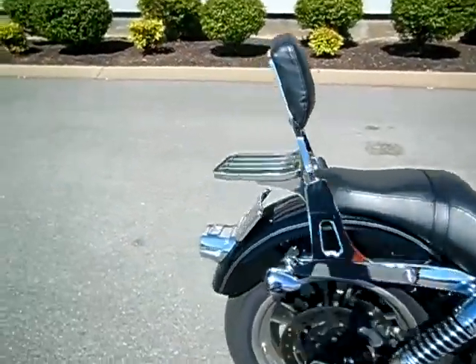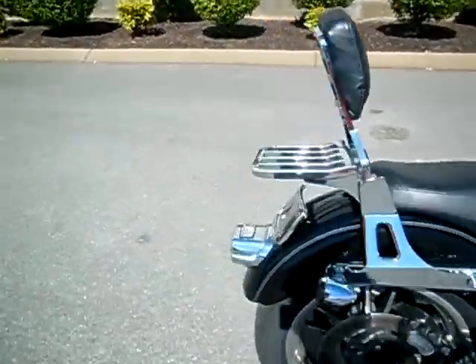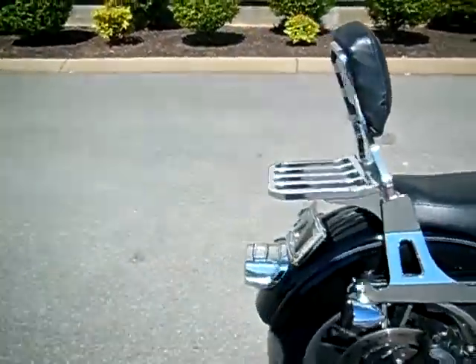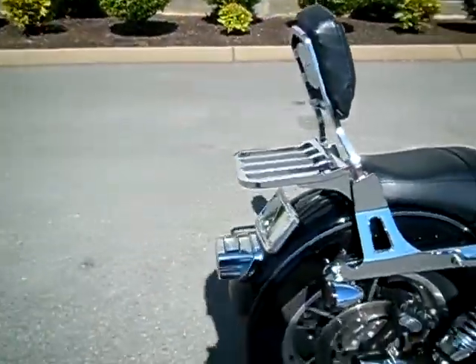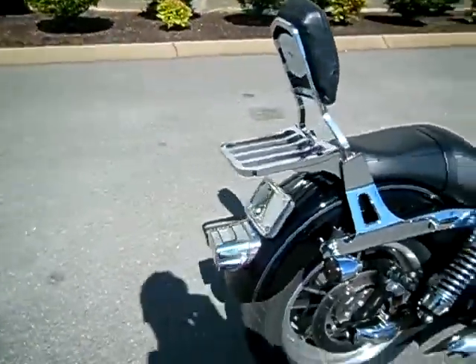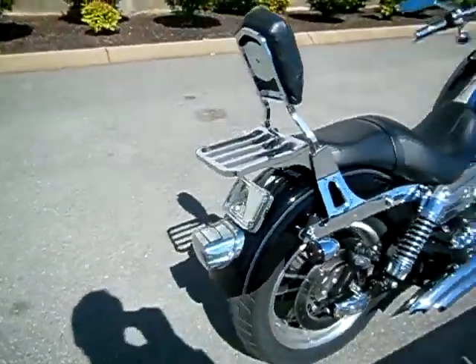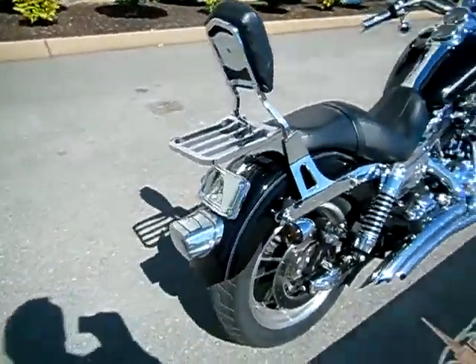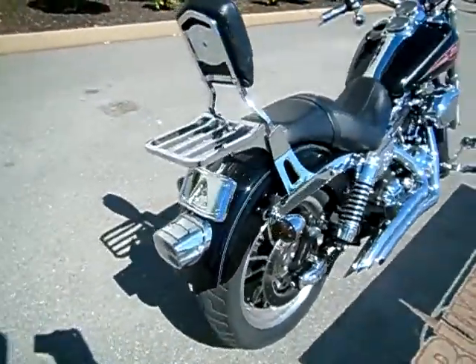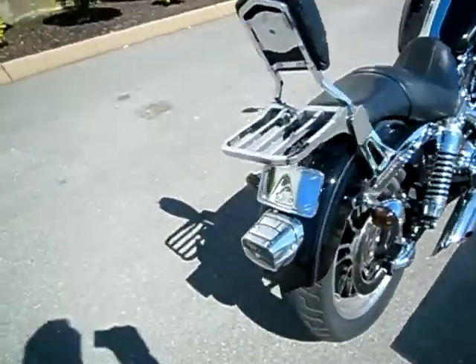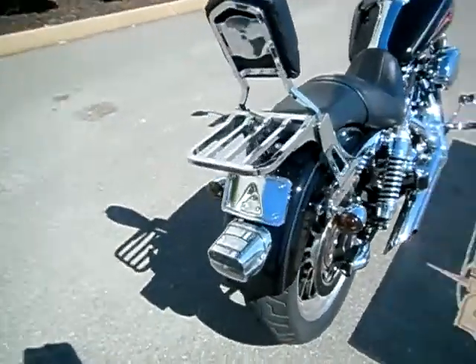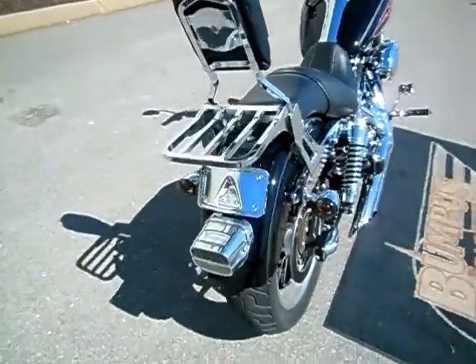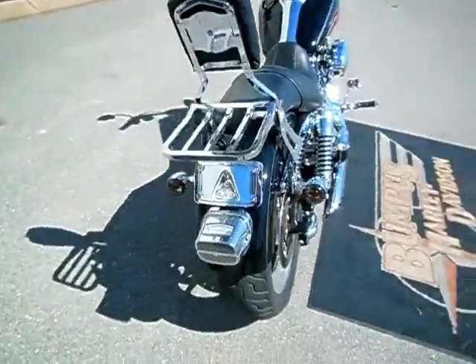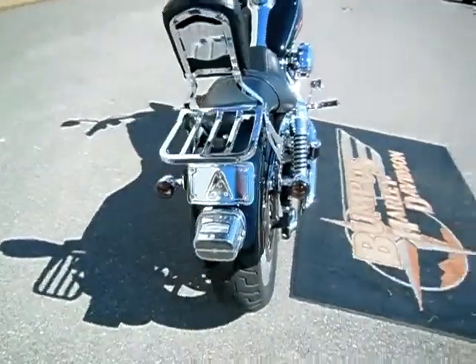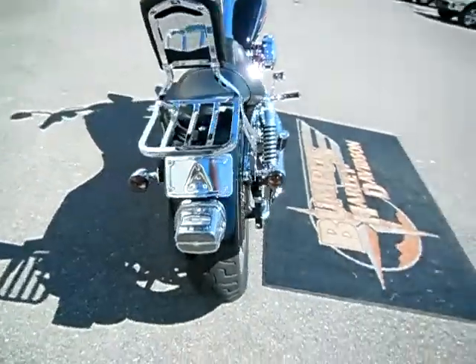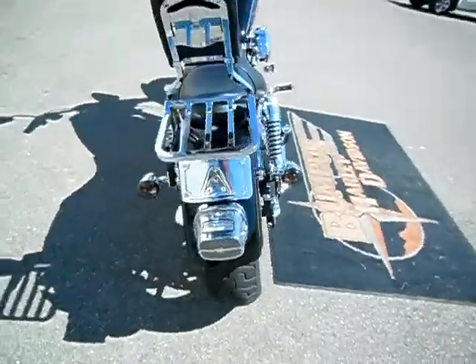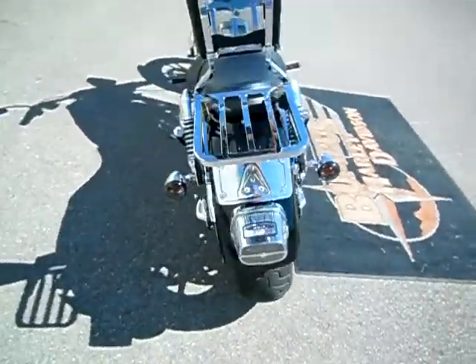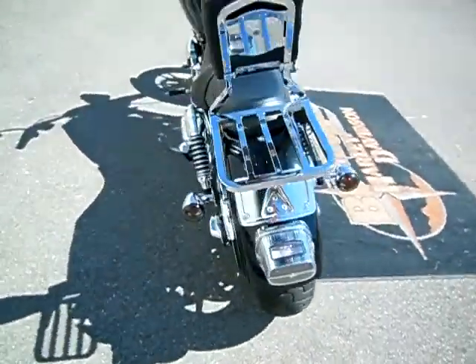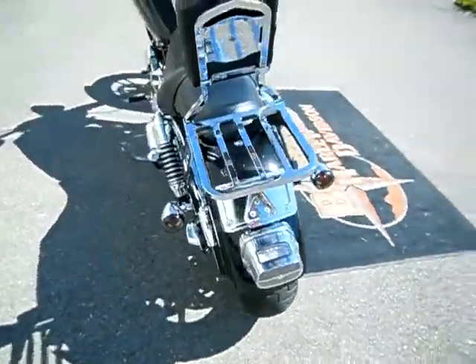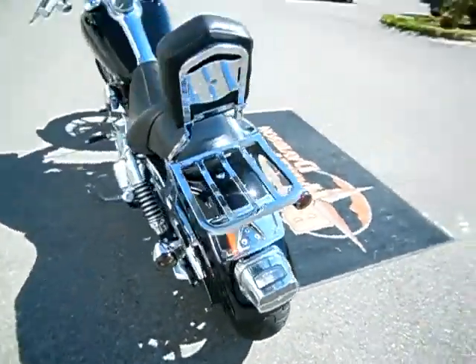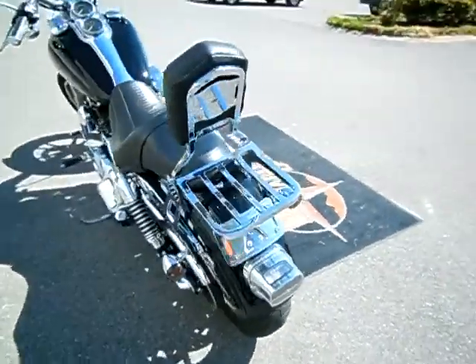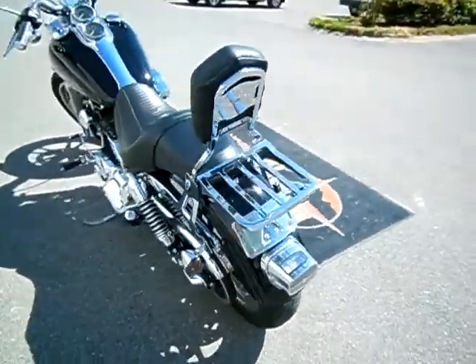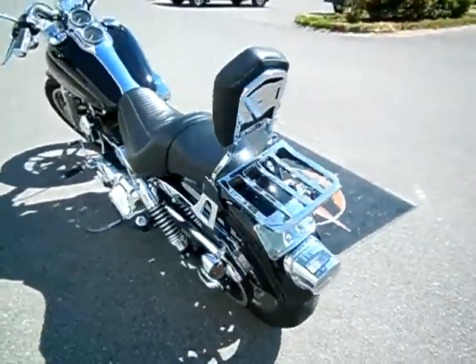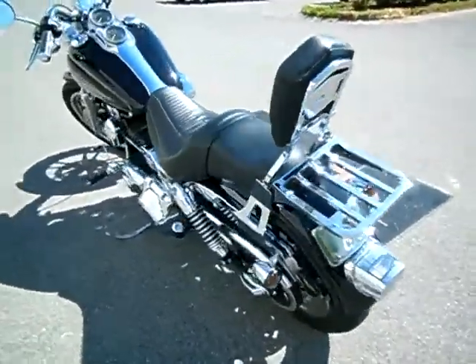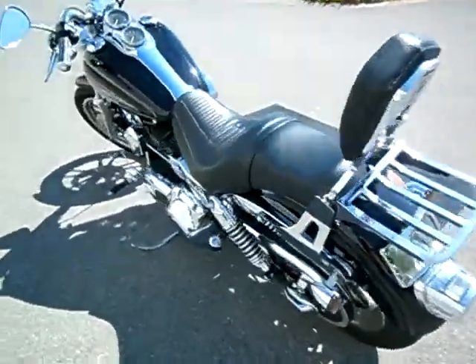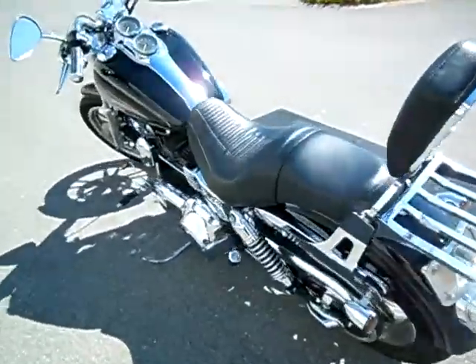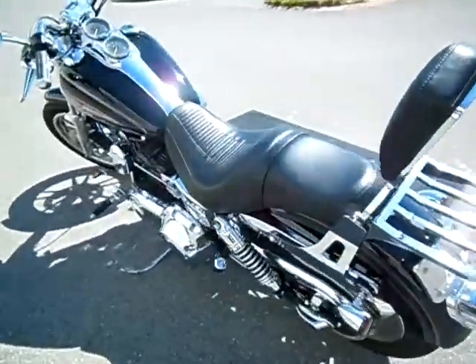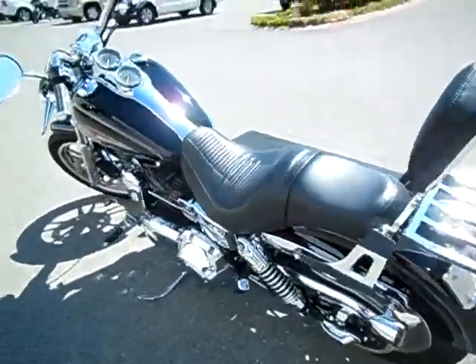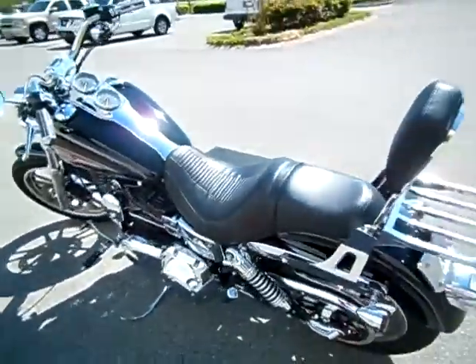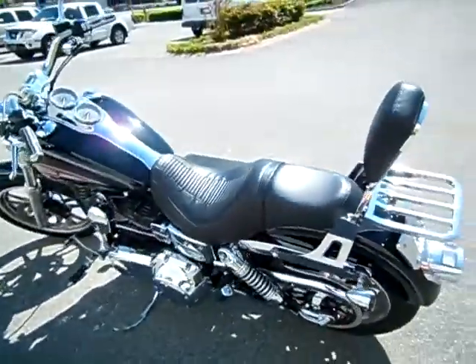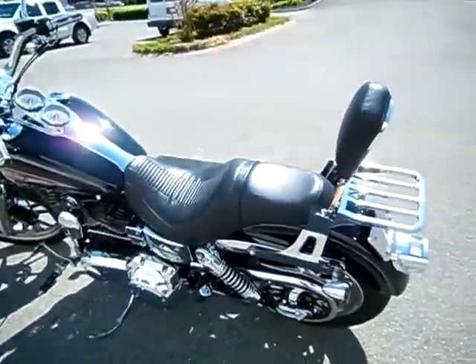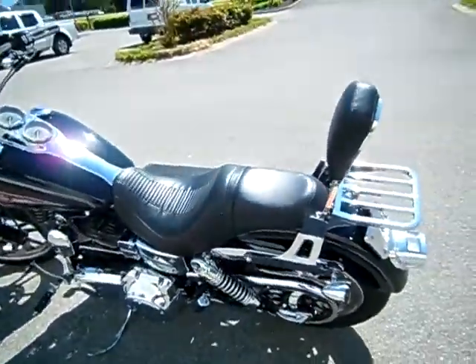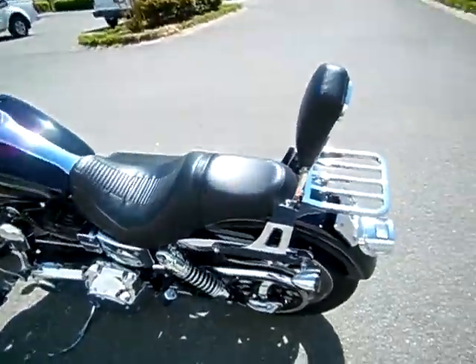Smoked out the turn signals, went with LED lights and the brake light, lay-down license plate — super nice motorcycle.